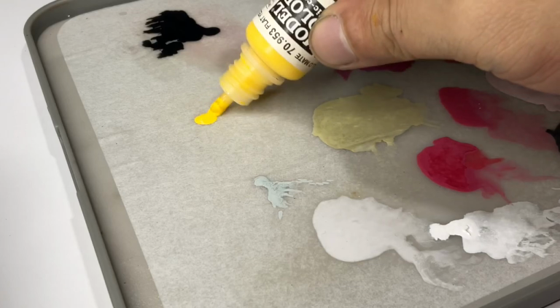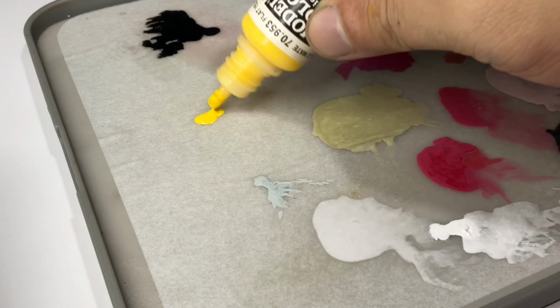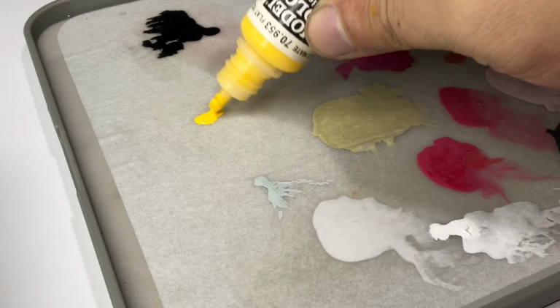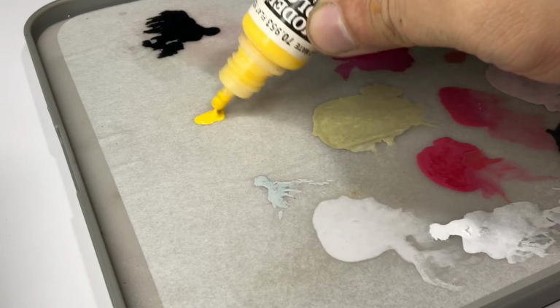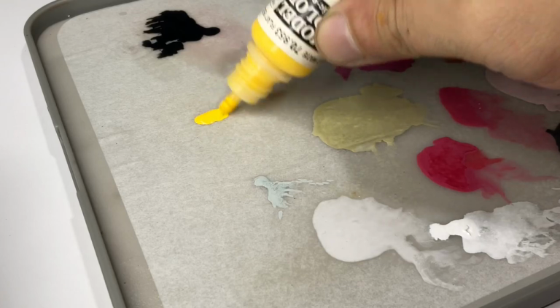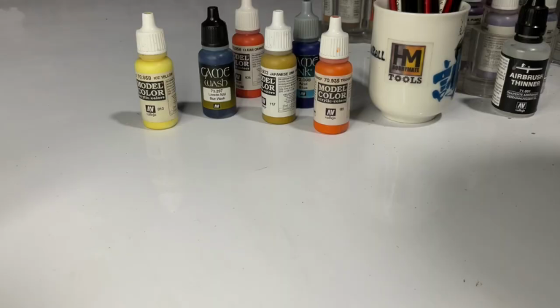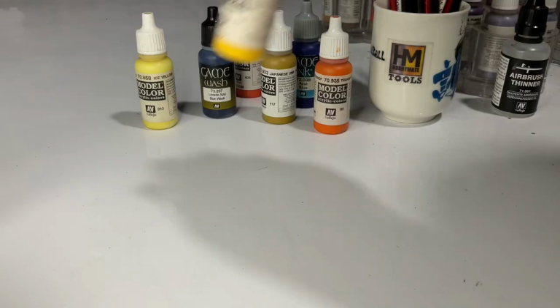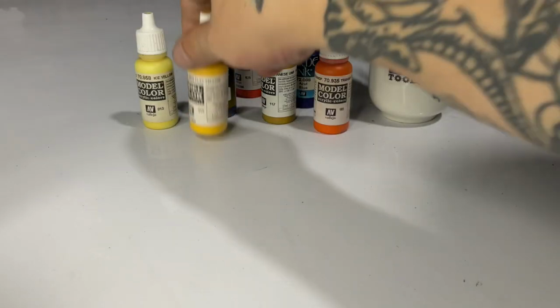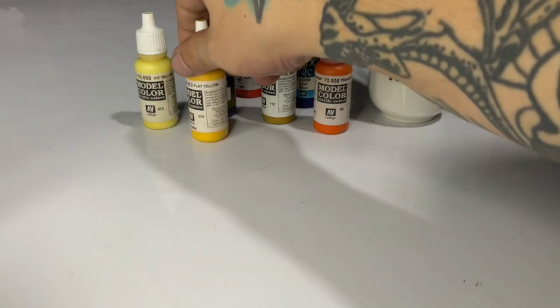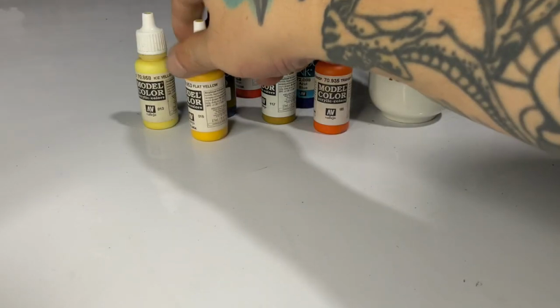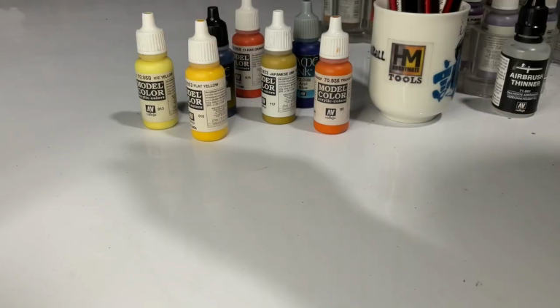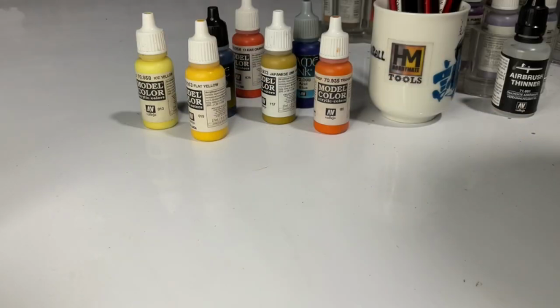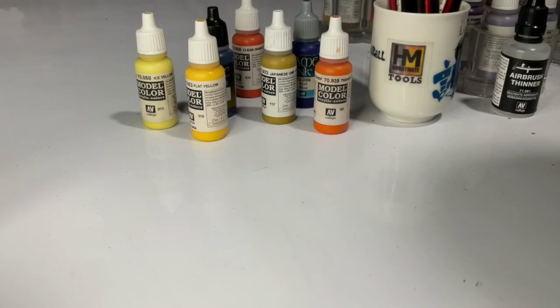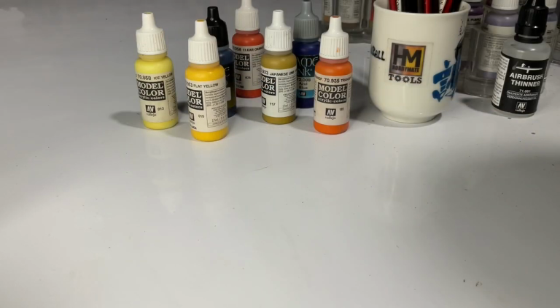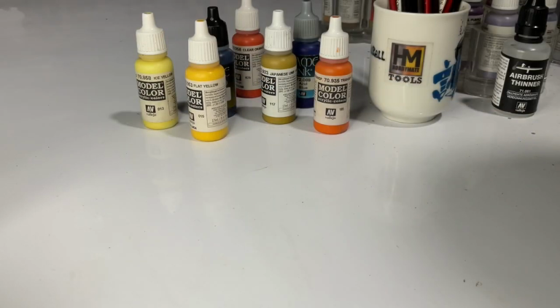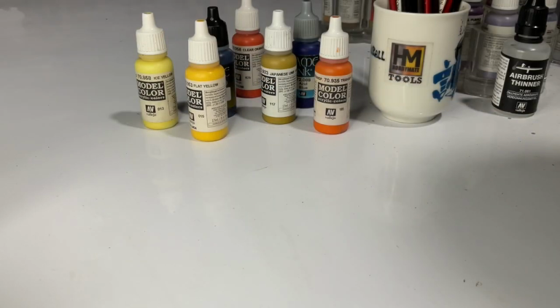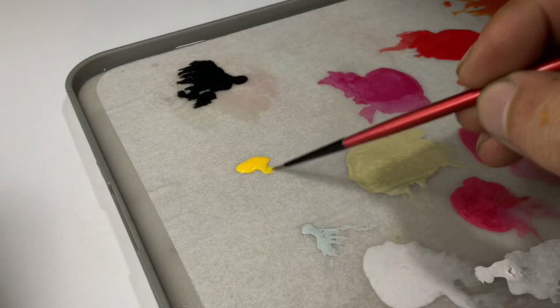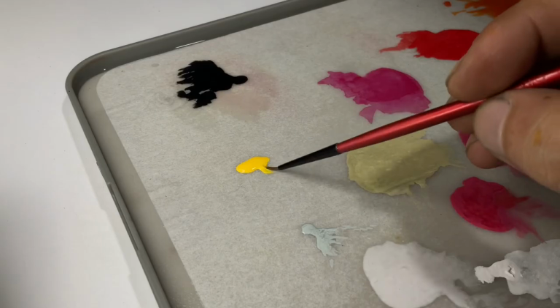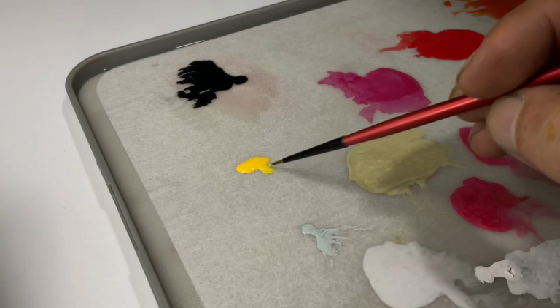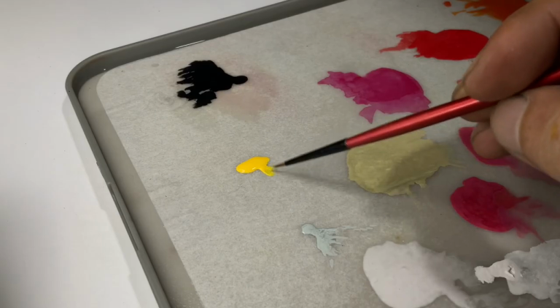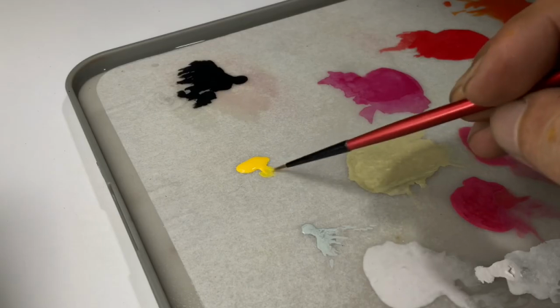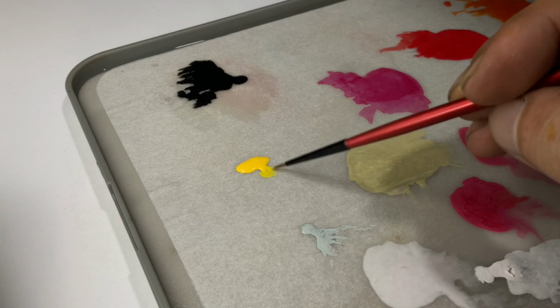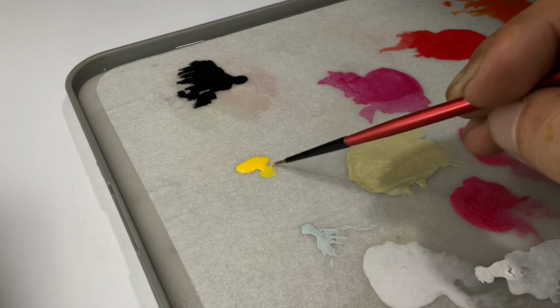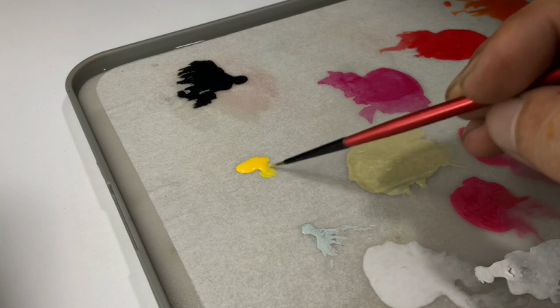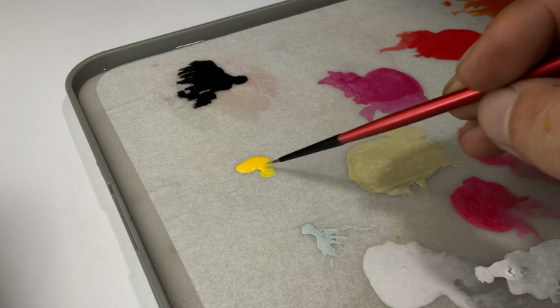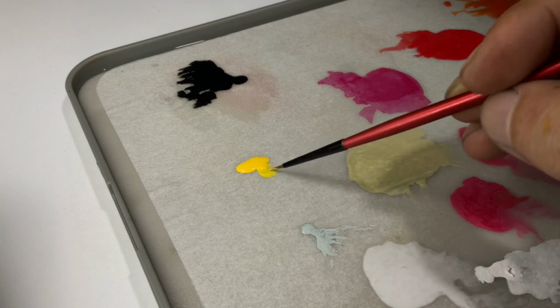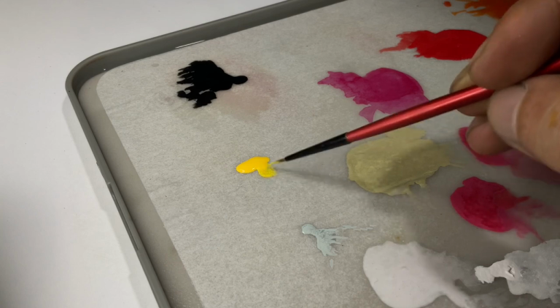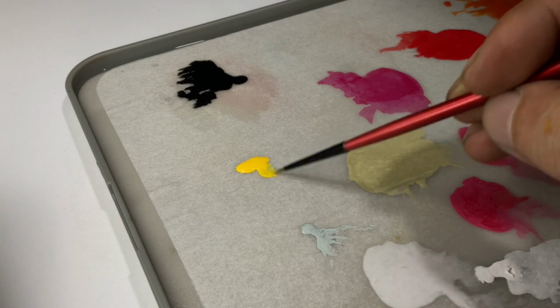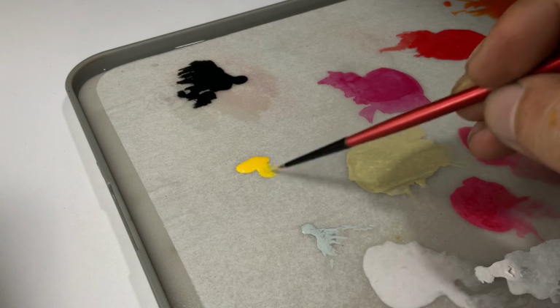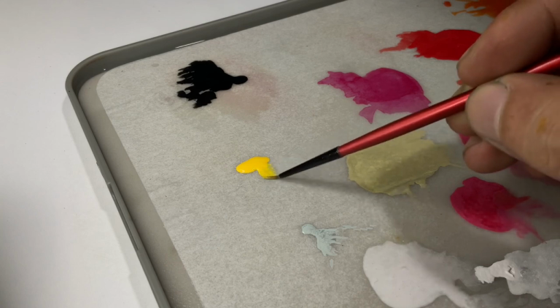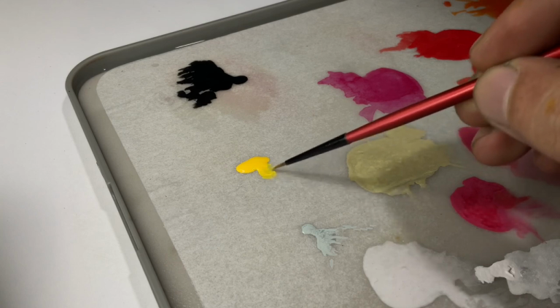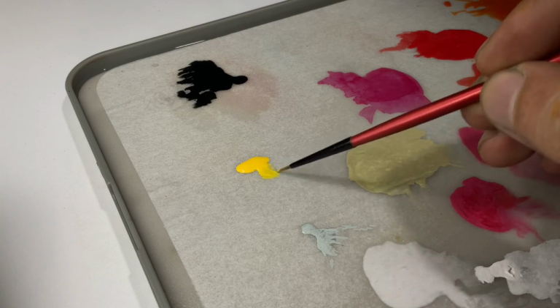Before I forget, I'm painting at 20 PSI and my Graffle has a 0.15 needle.